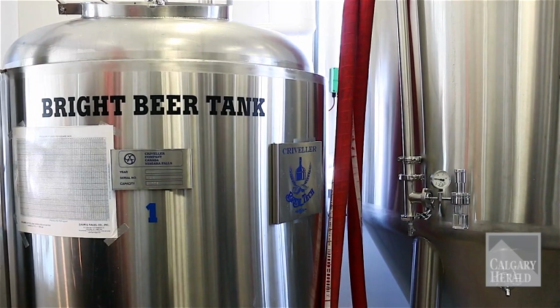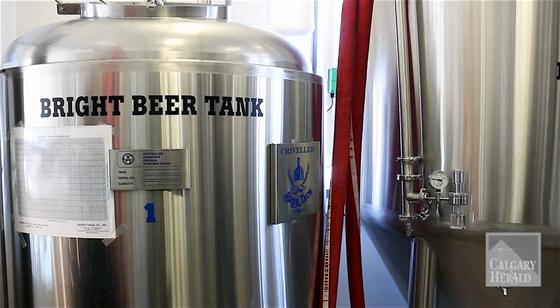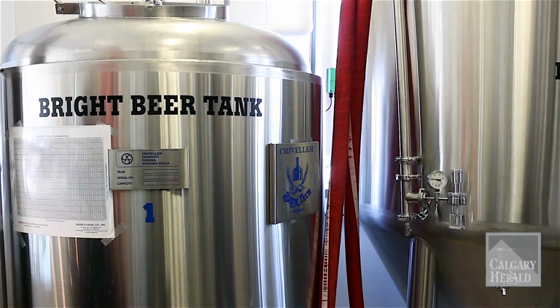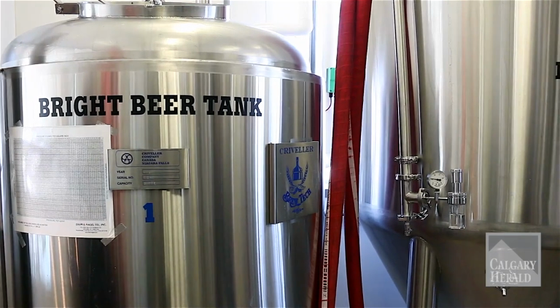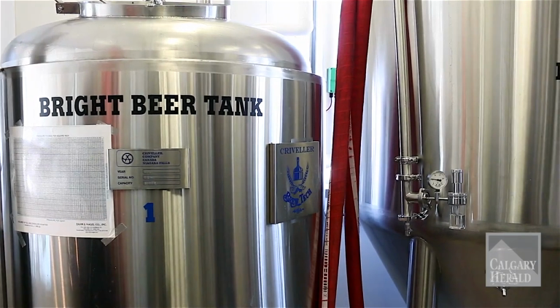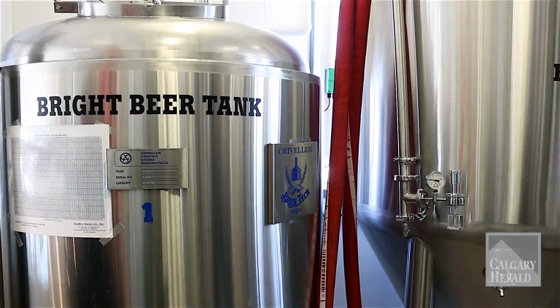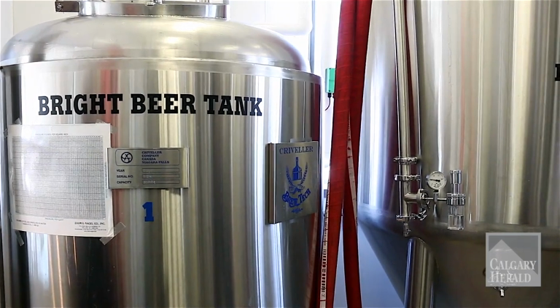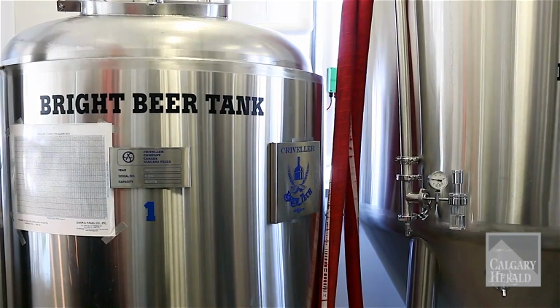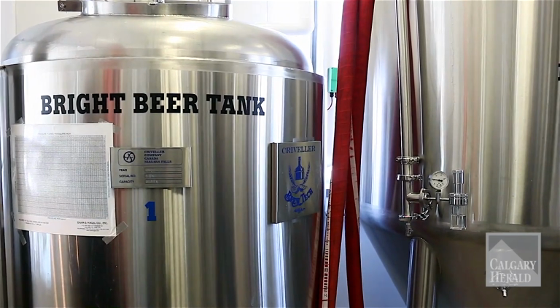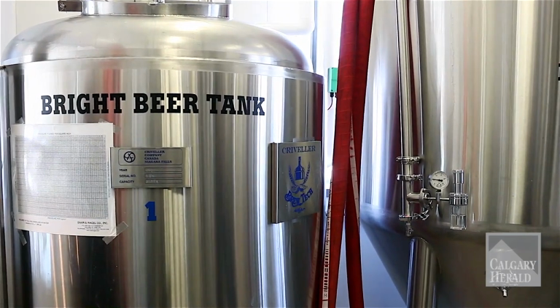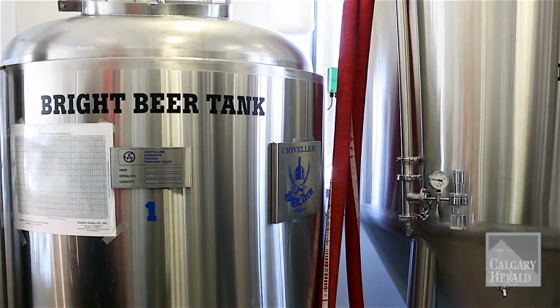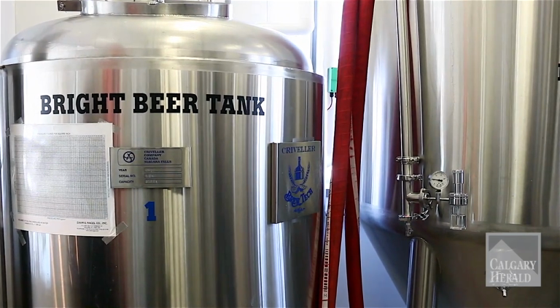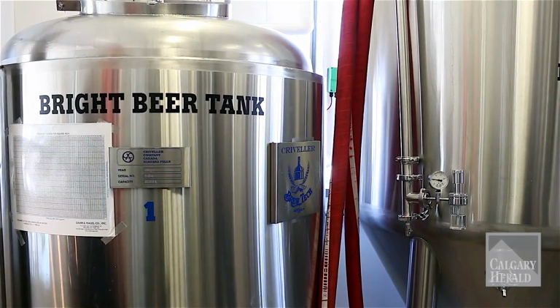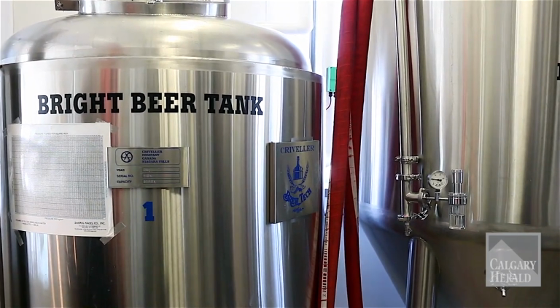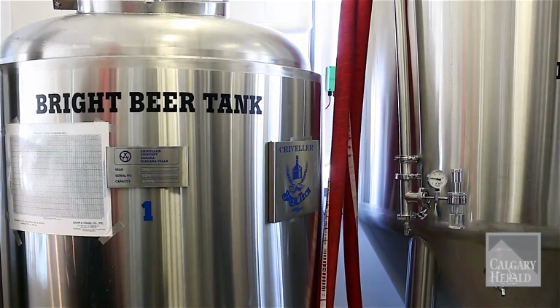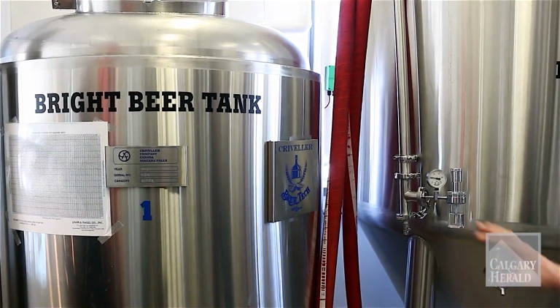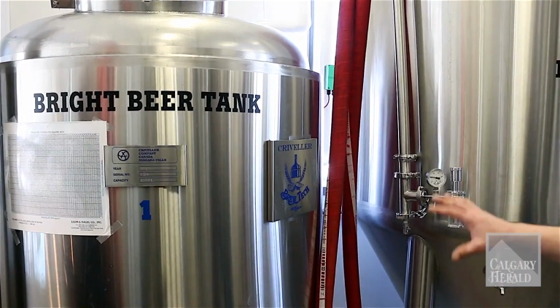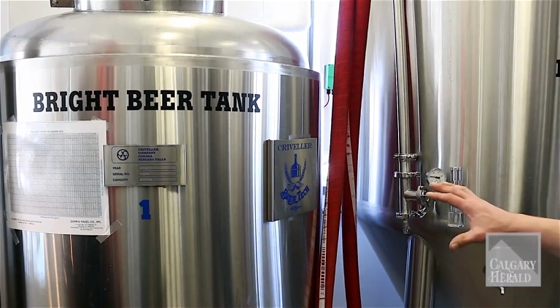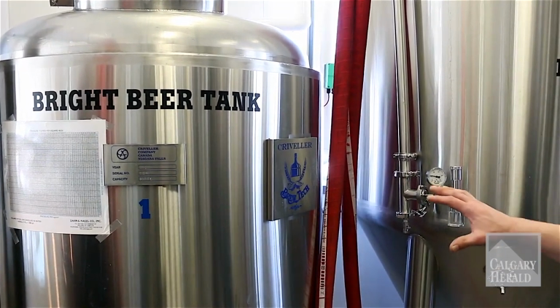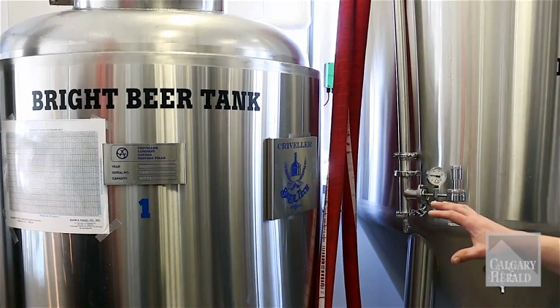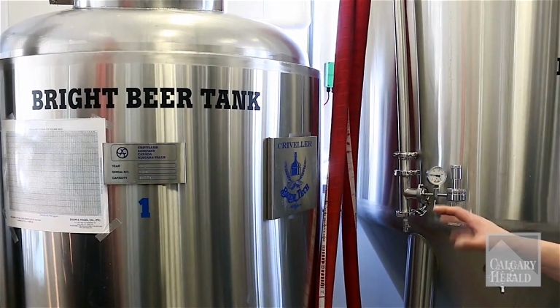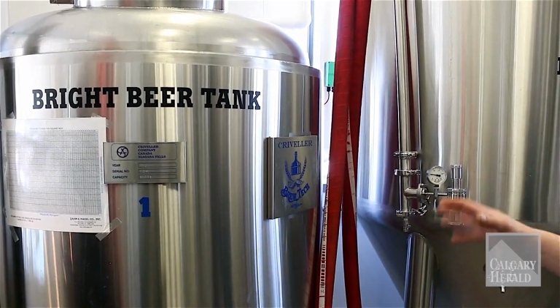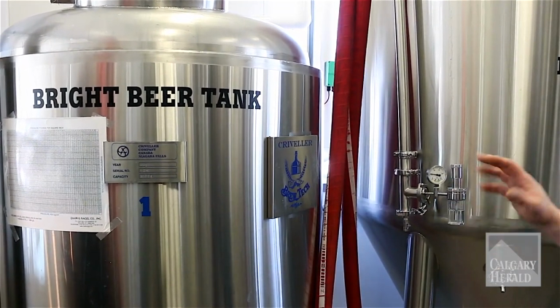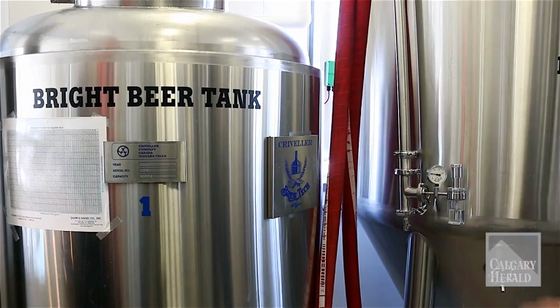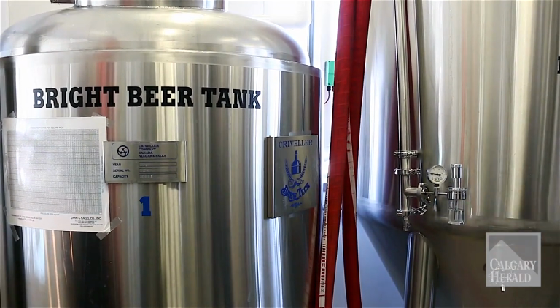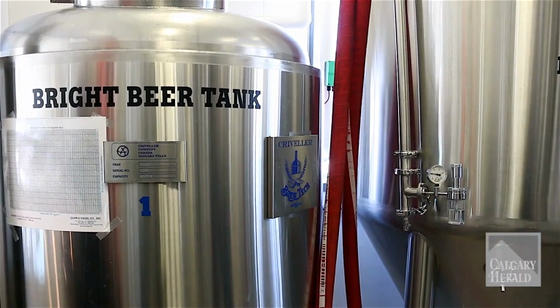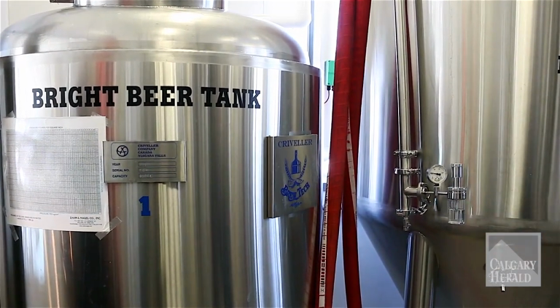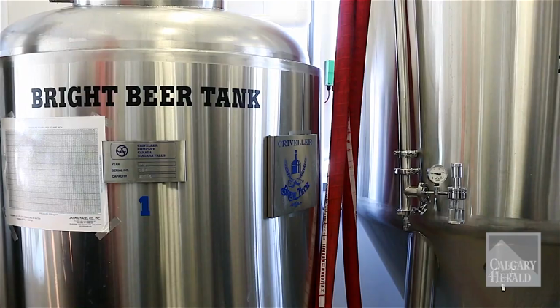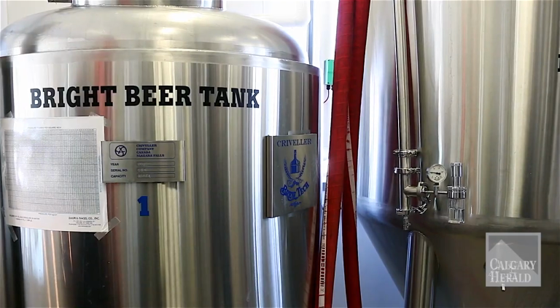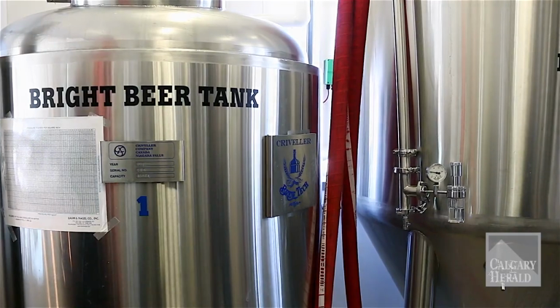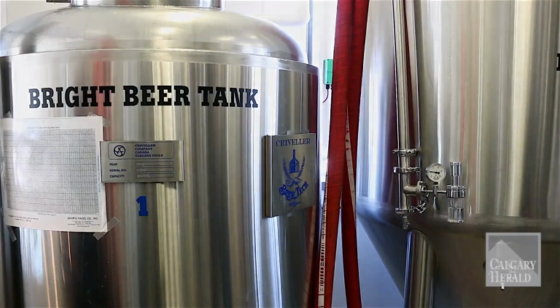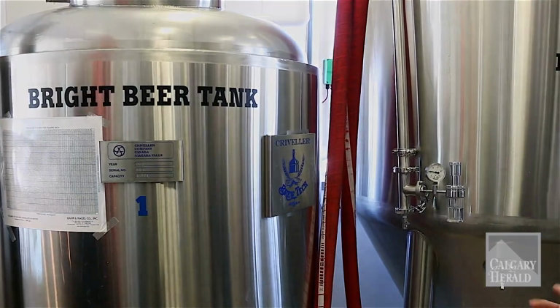Once it's done in here — about three to four days, depending again on the style of beer — we'll go from here to the kegs.